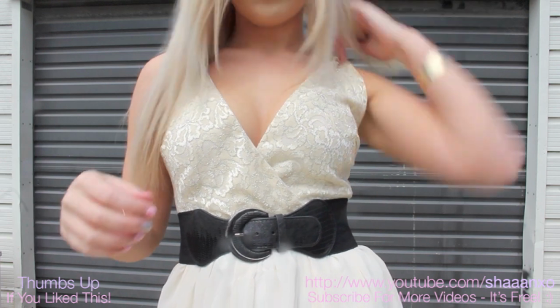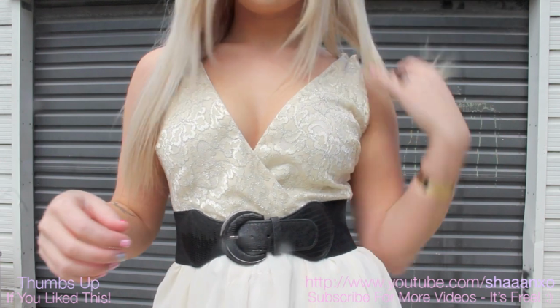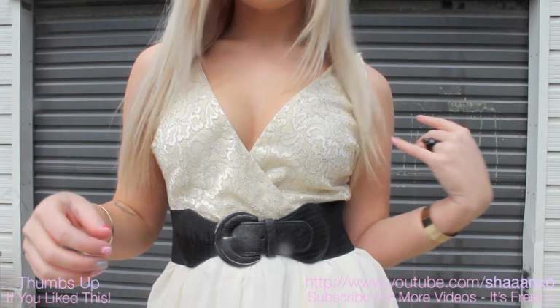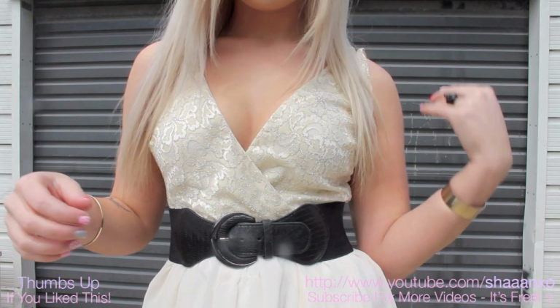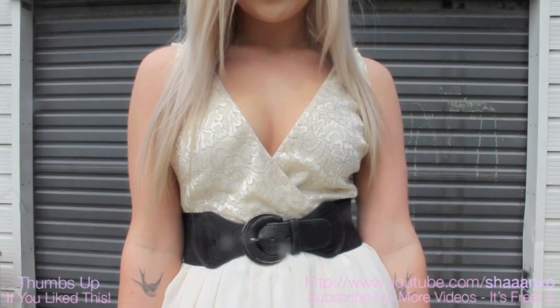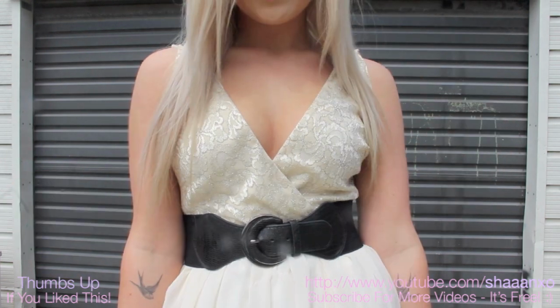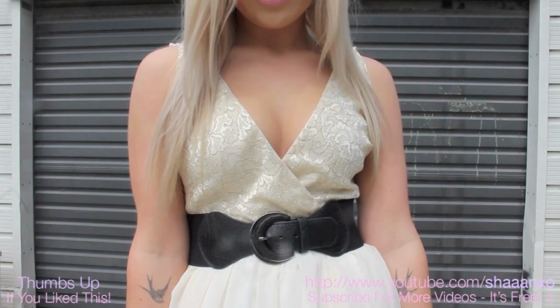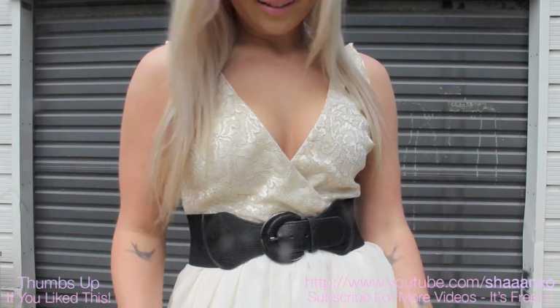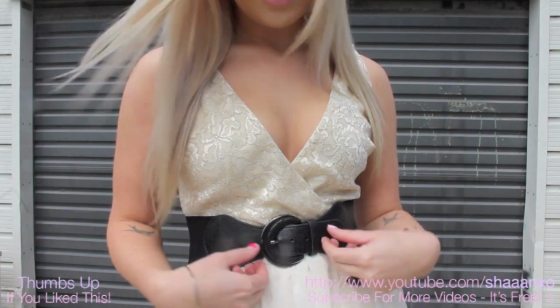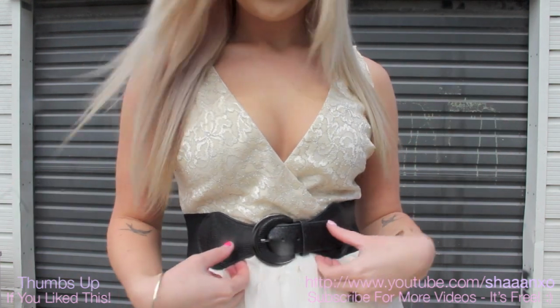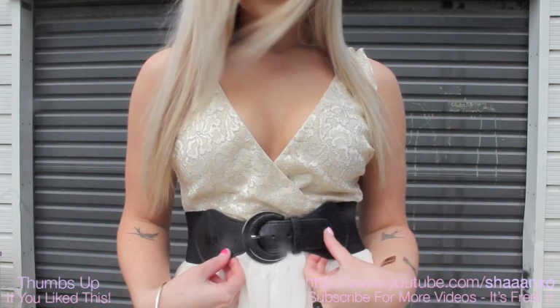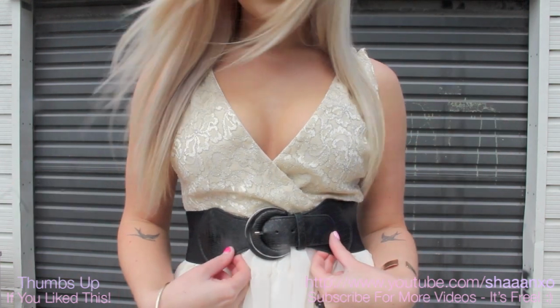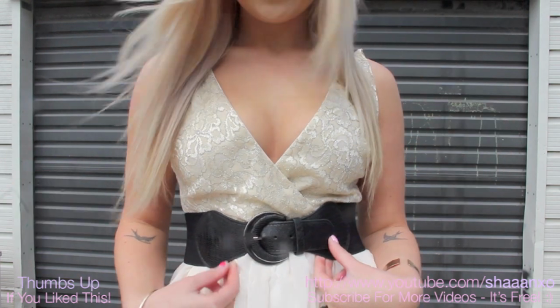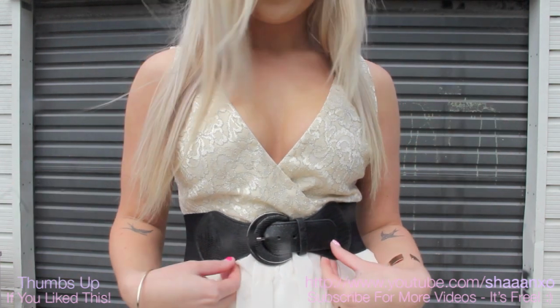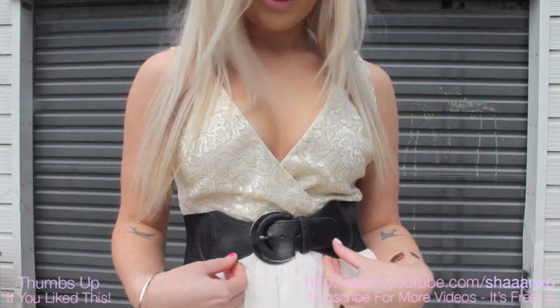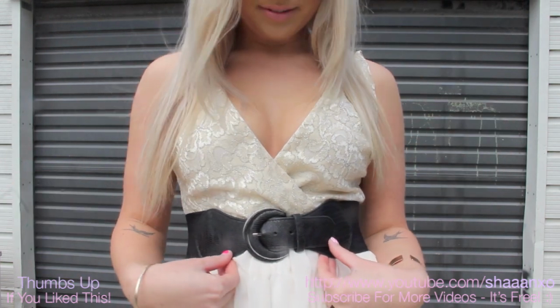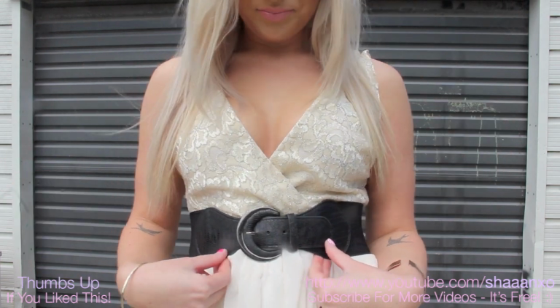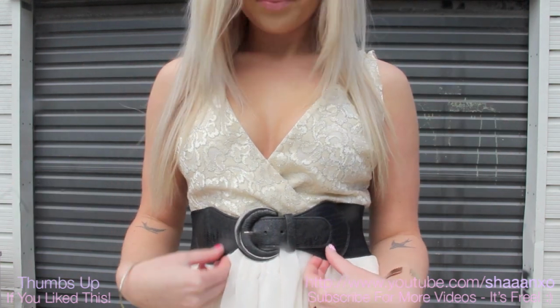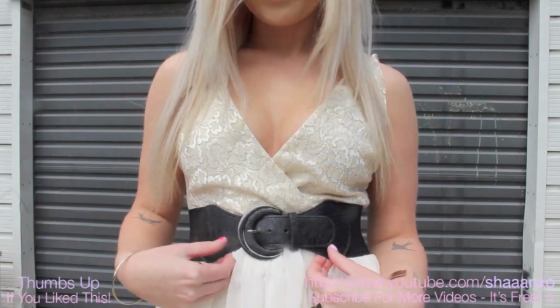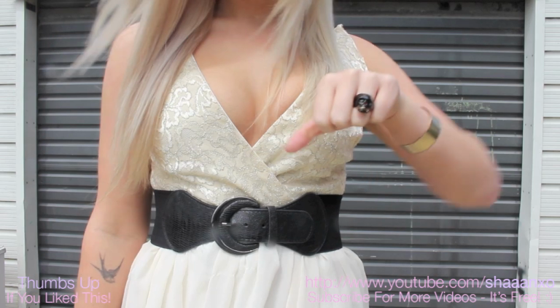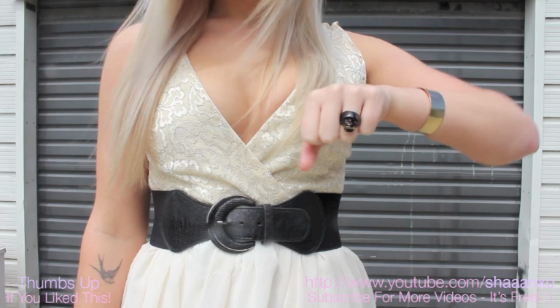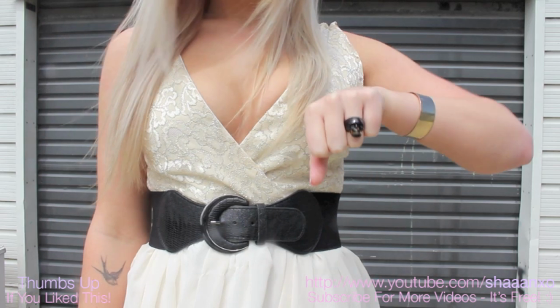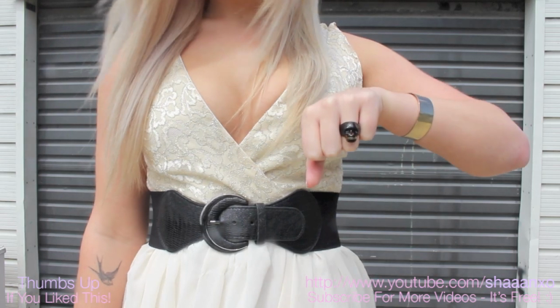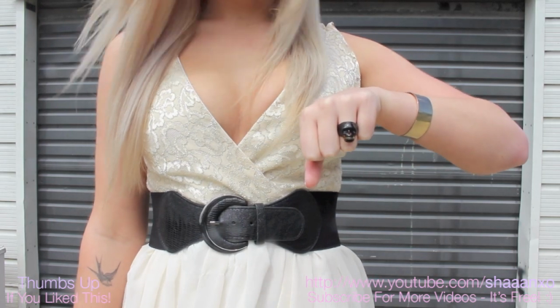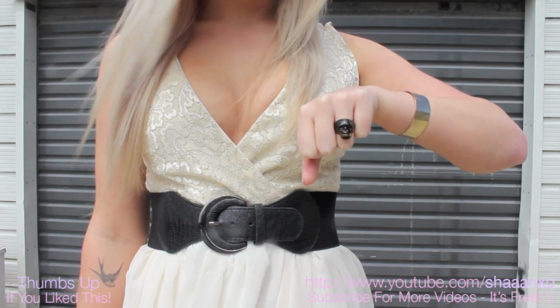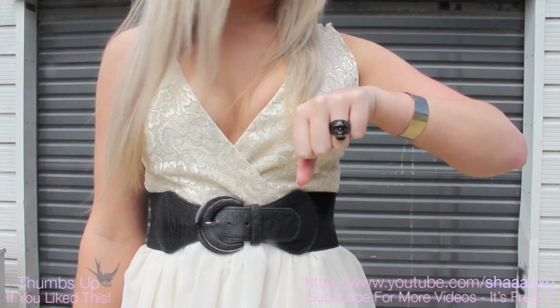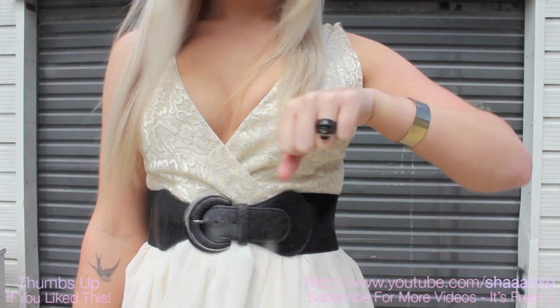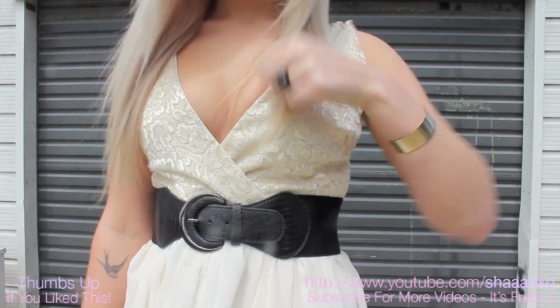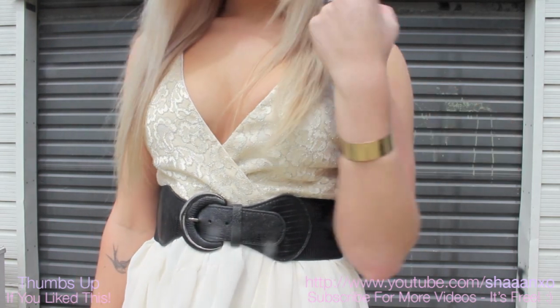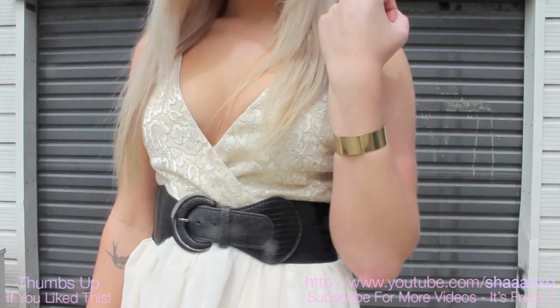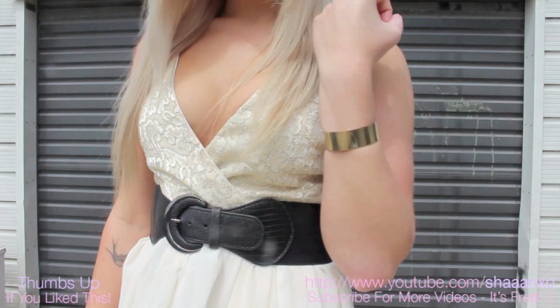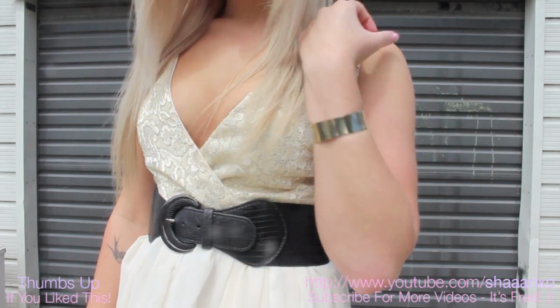Here is a close up of the neckline — really nice, and you can kind of pin it back if you don't want it to be so revealing.